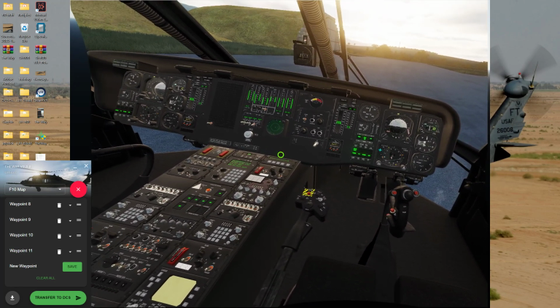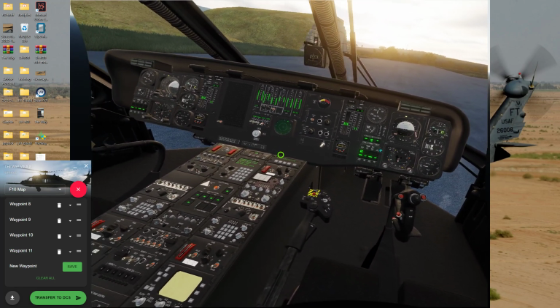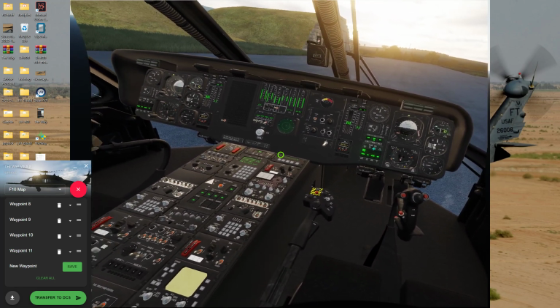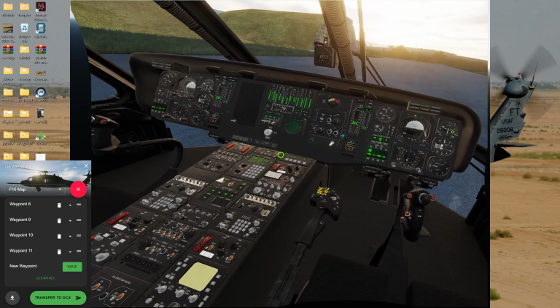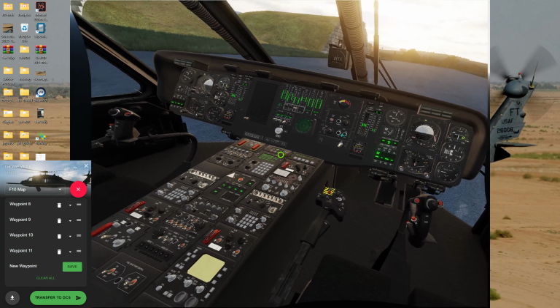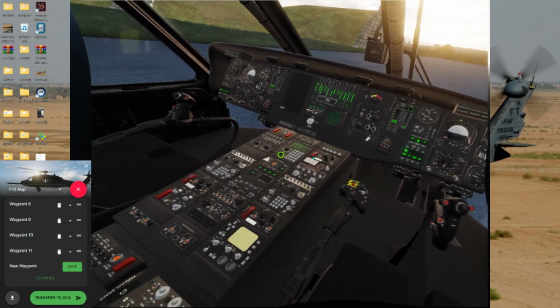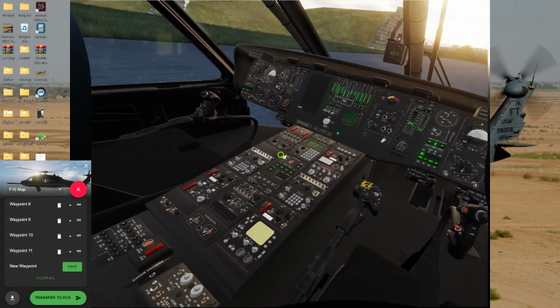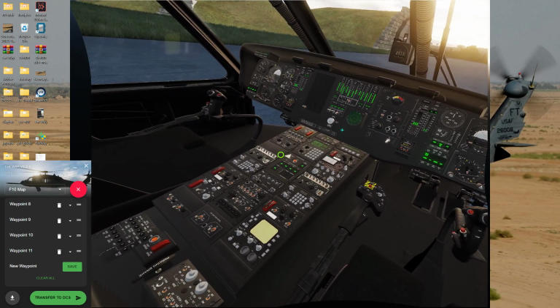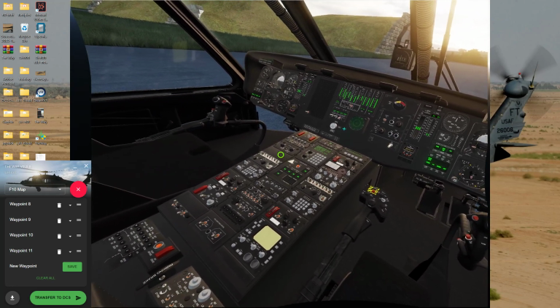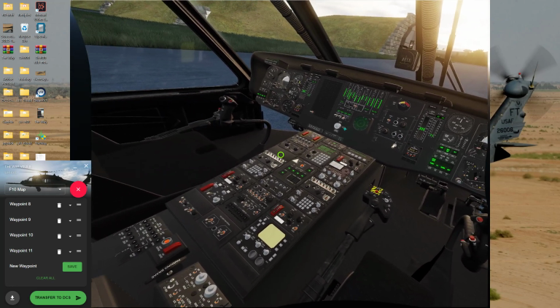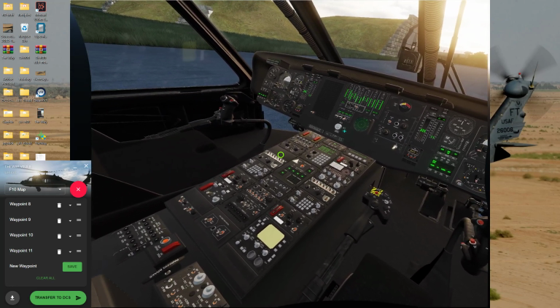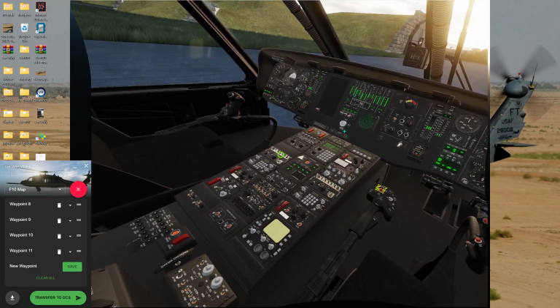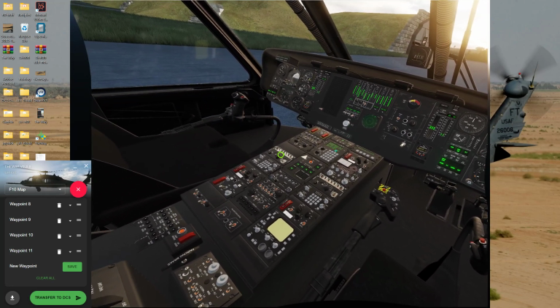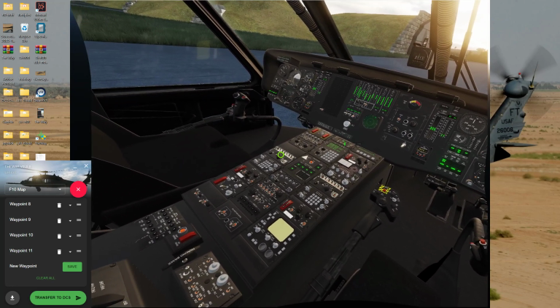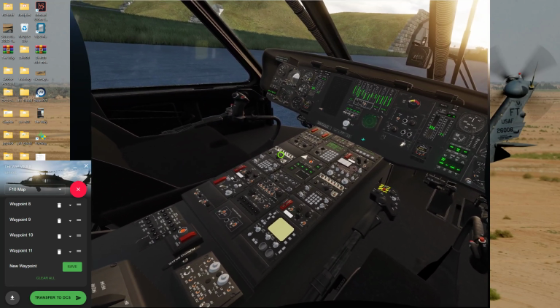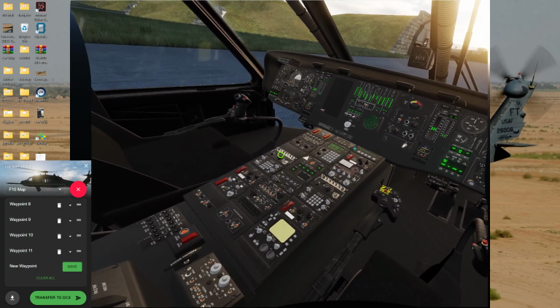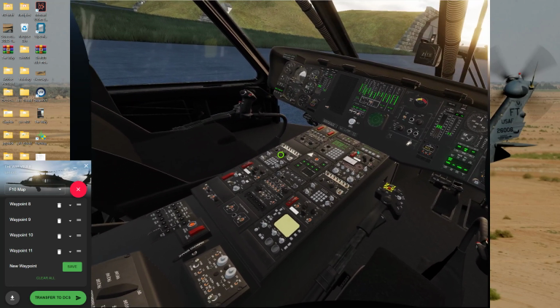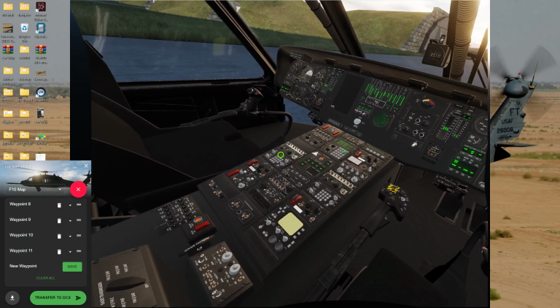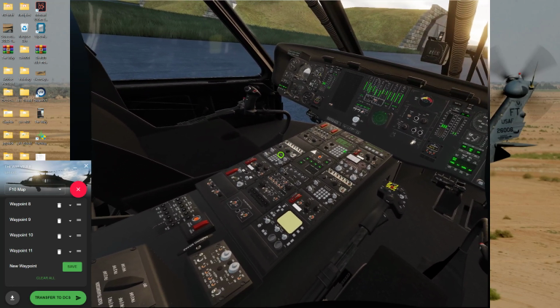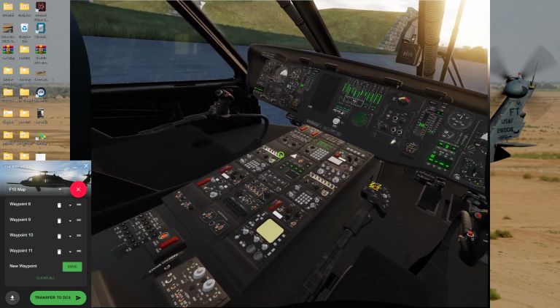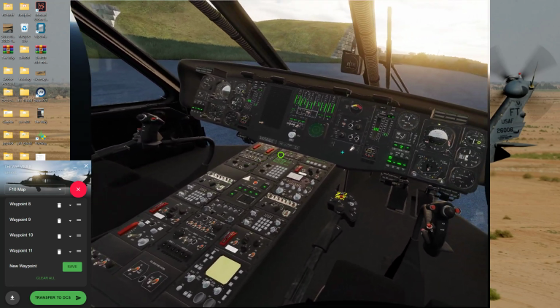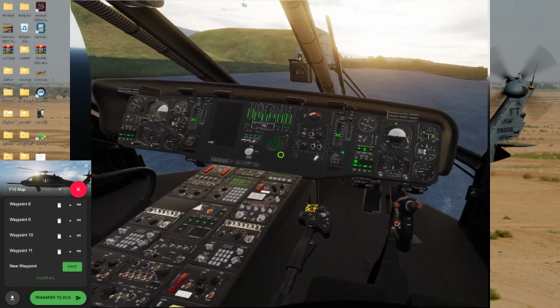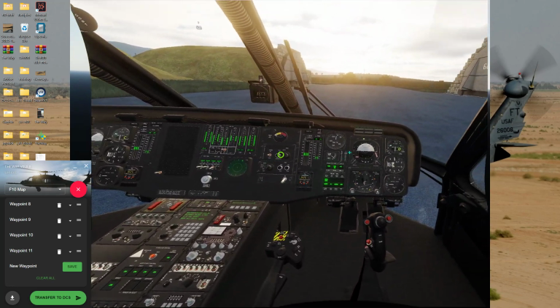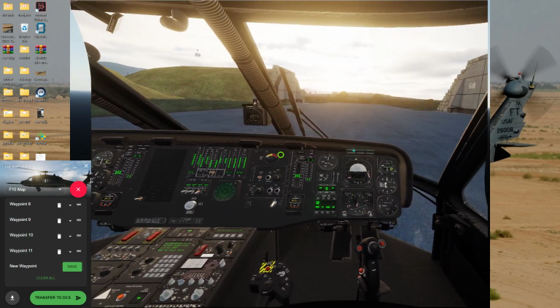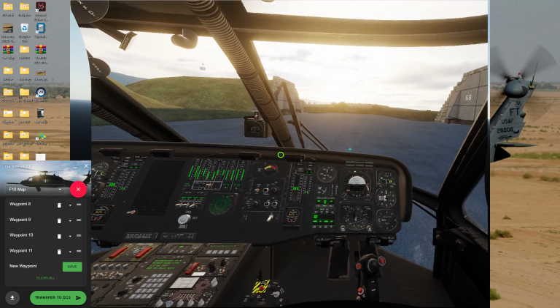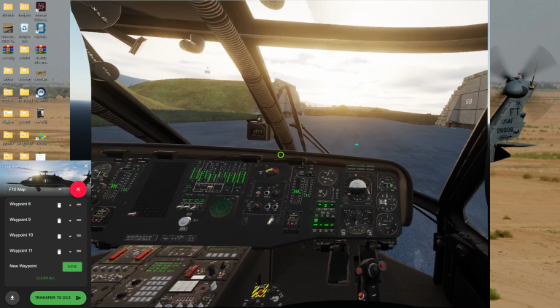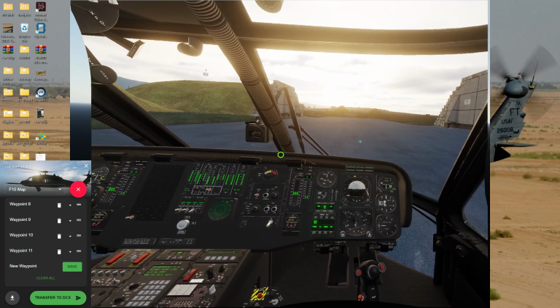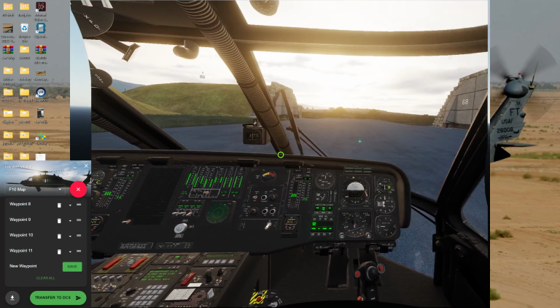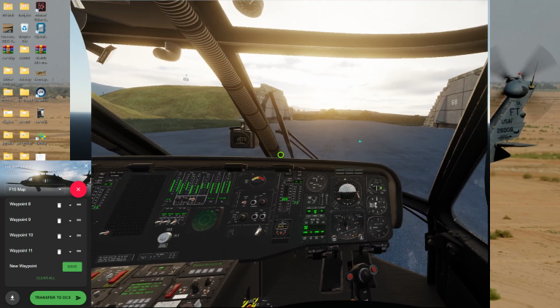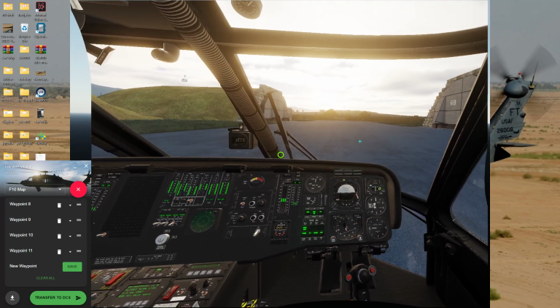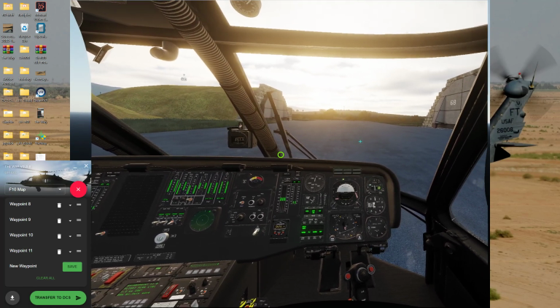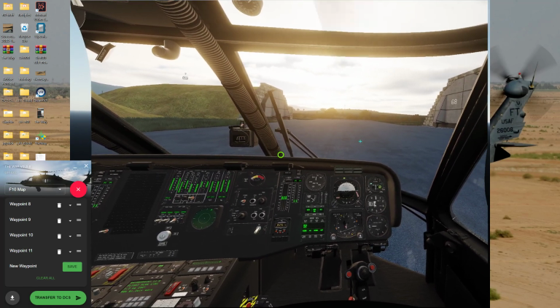Now we can go fly. Easy peasy — it beats the hell out of putting them all in by hand.